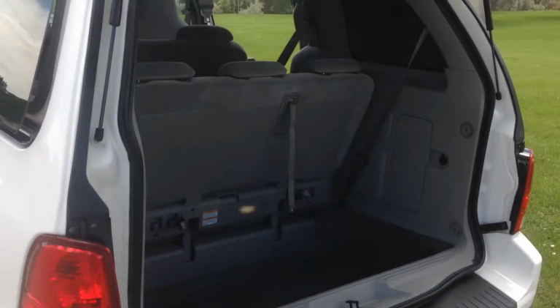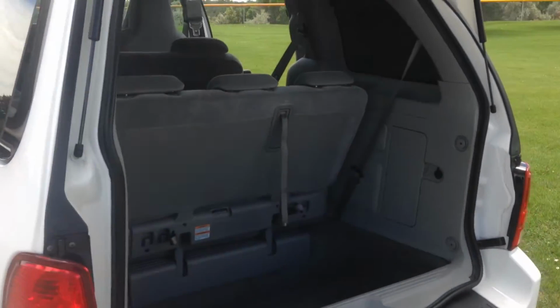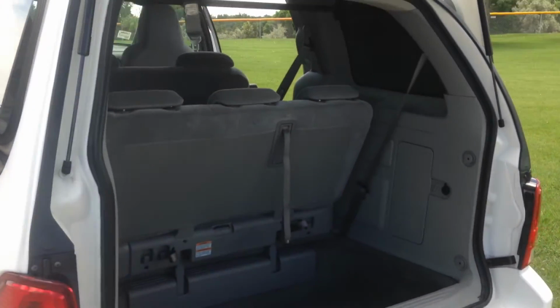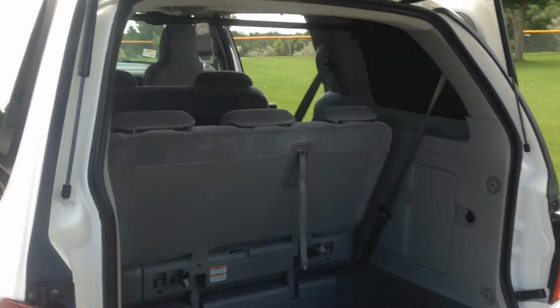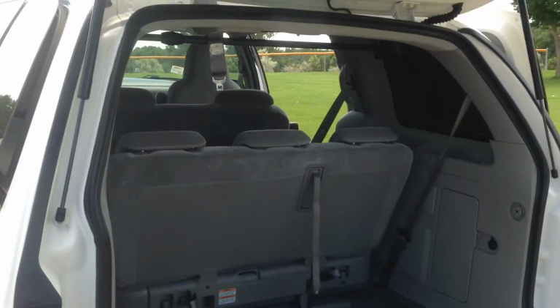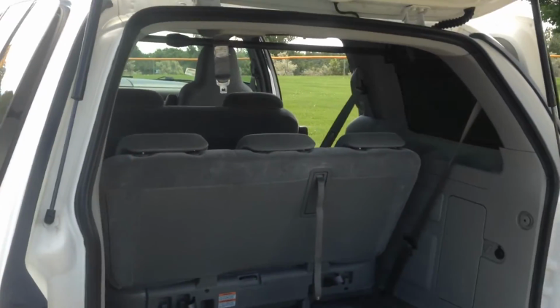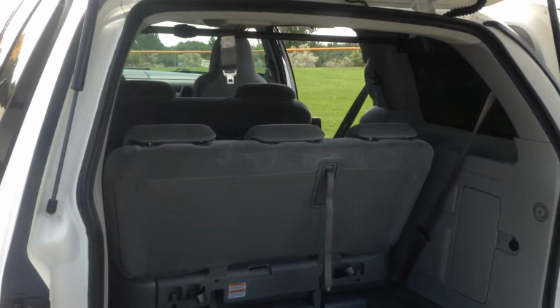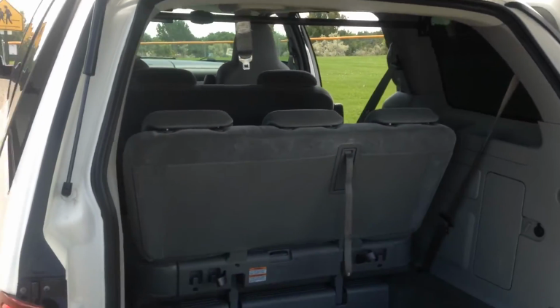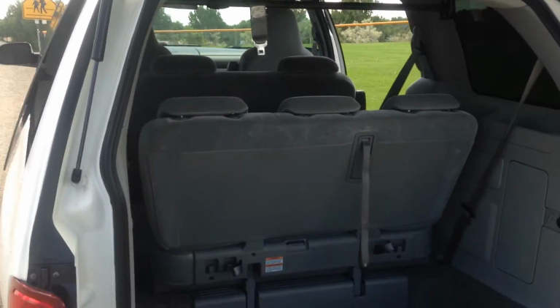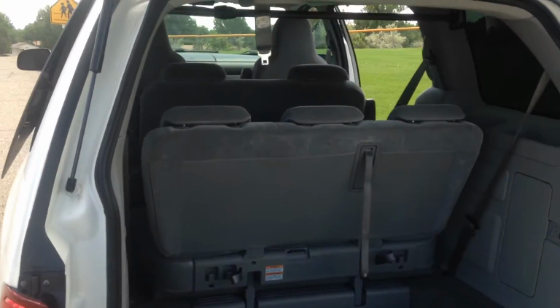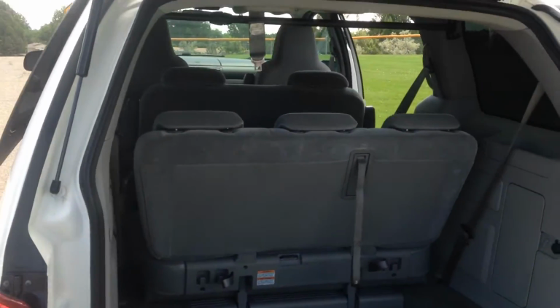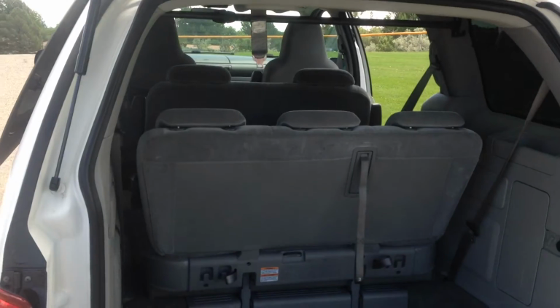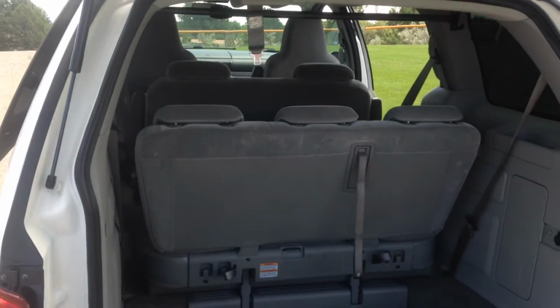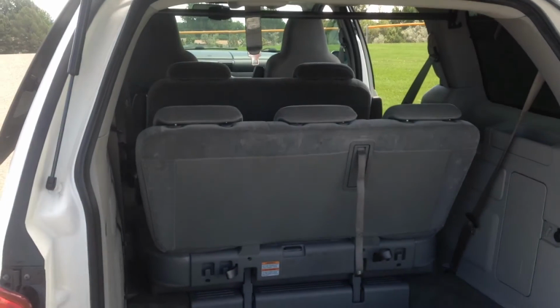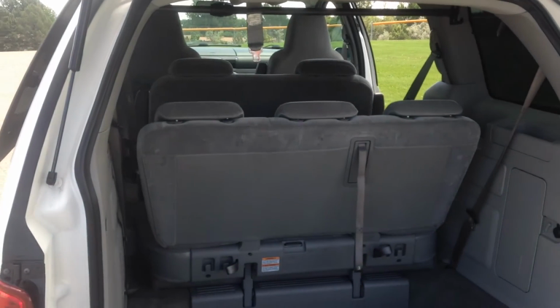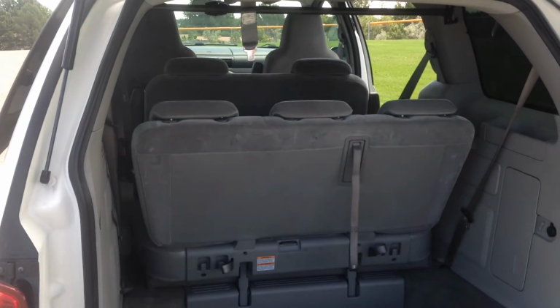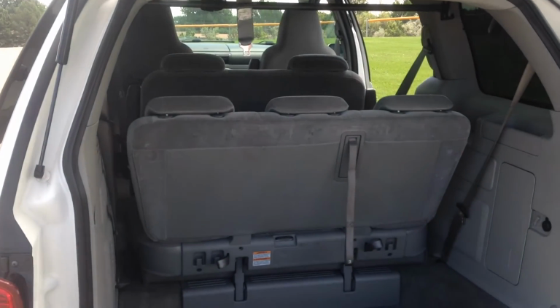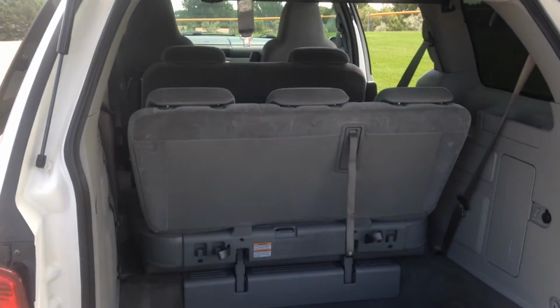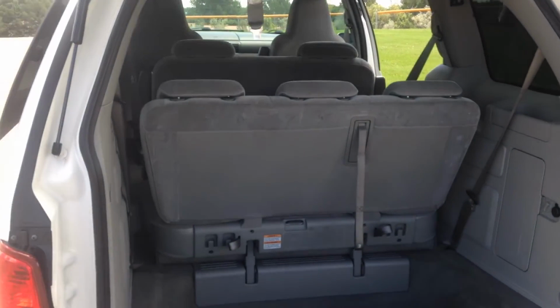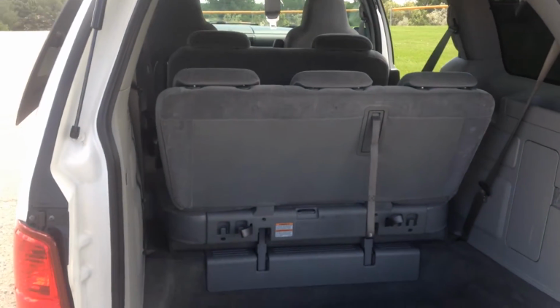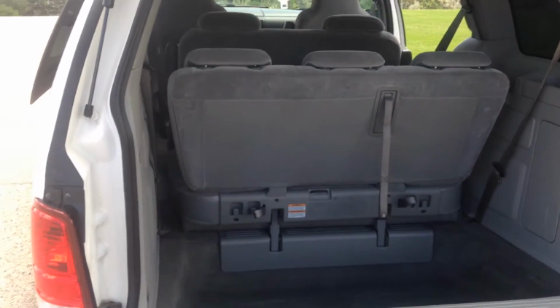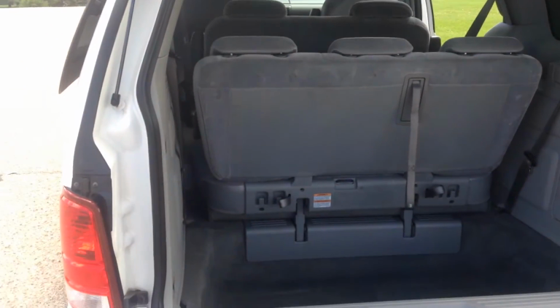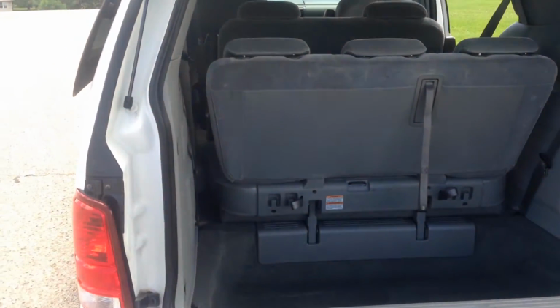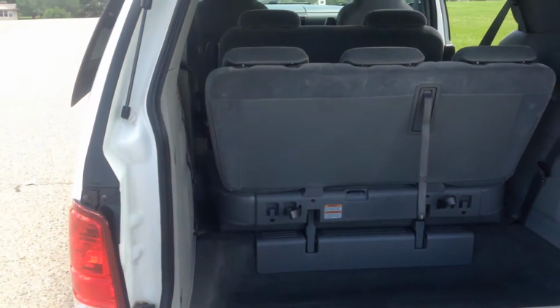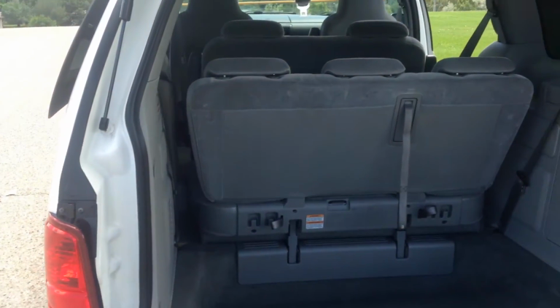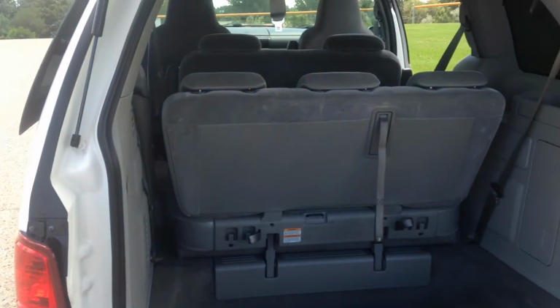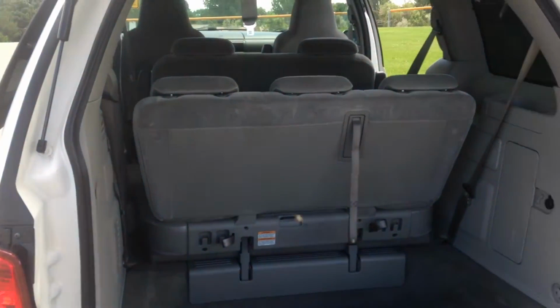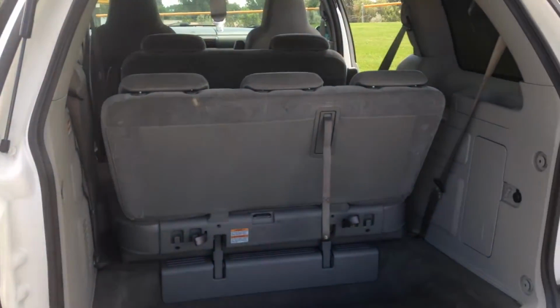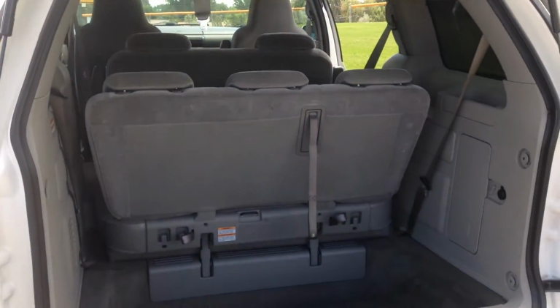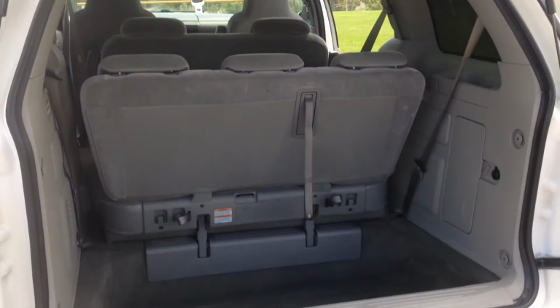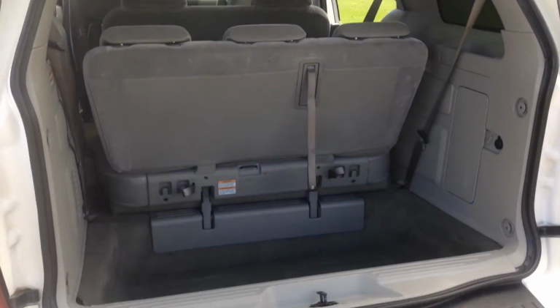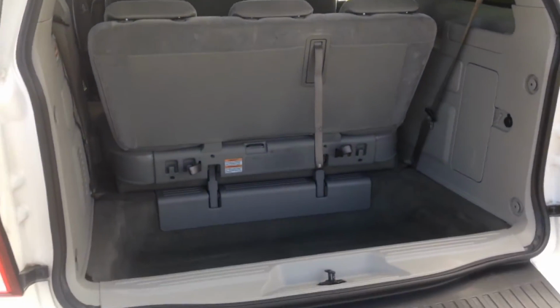It's got the third seat there that flips down. There's a lot of space in these things.